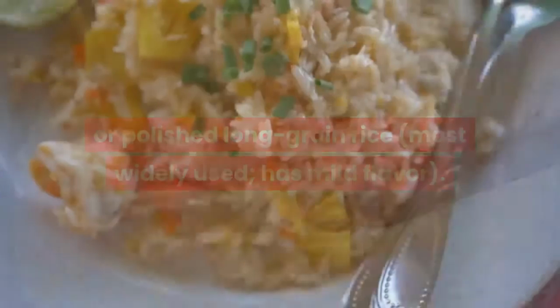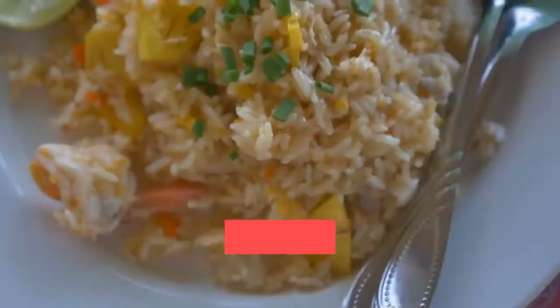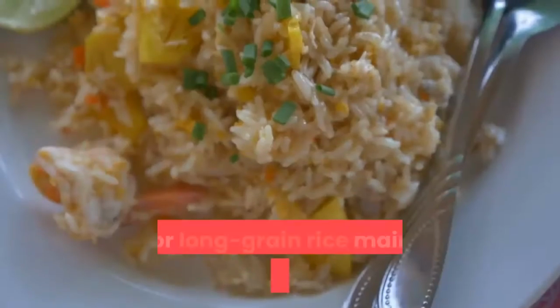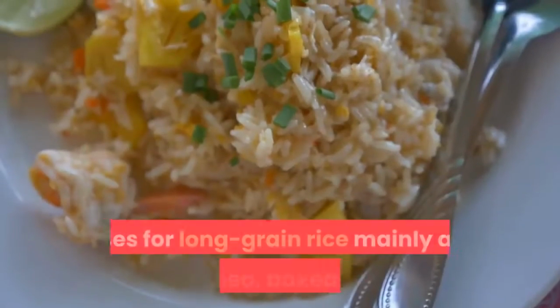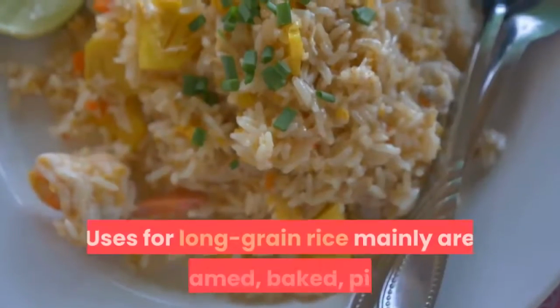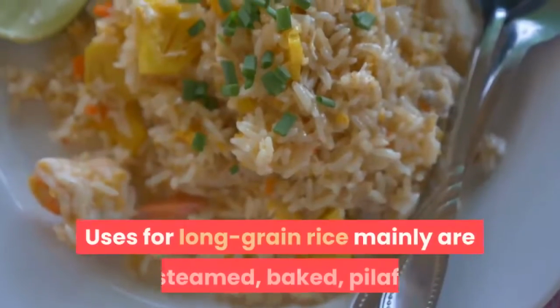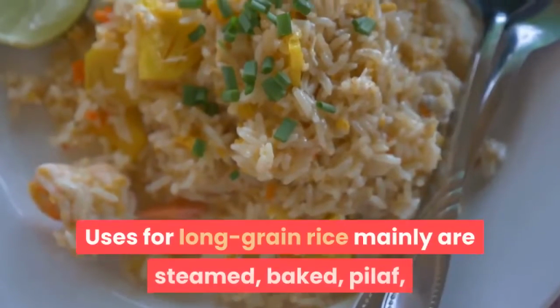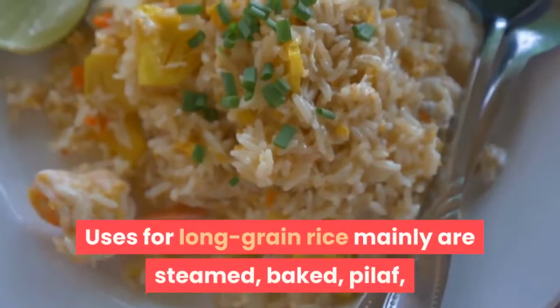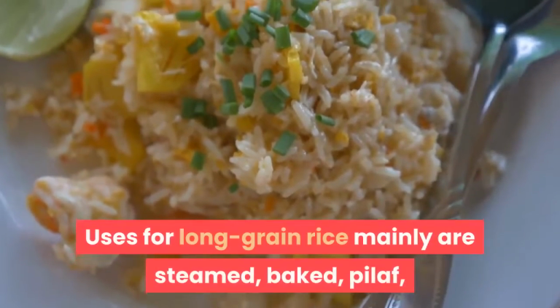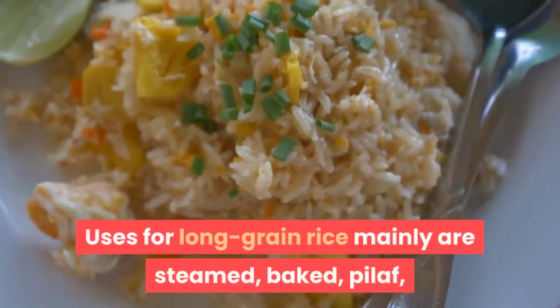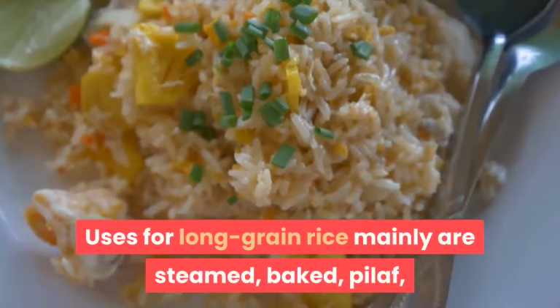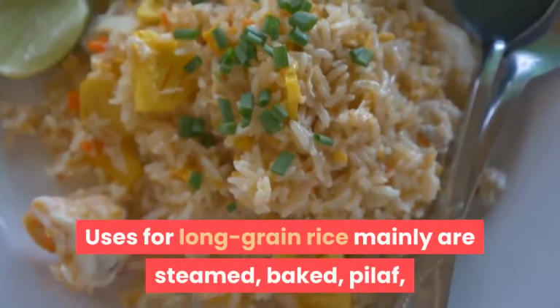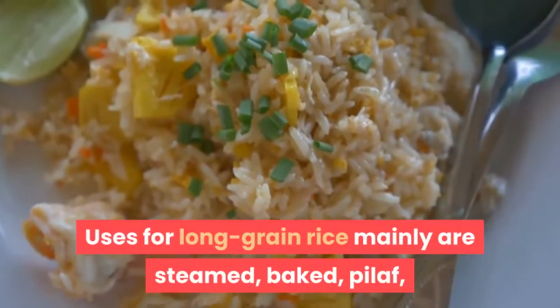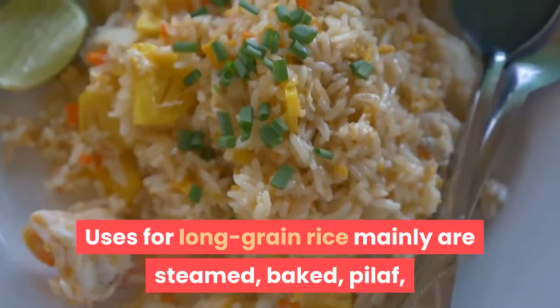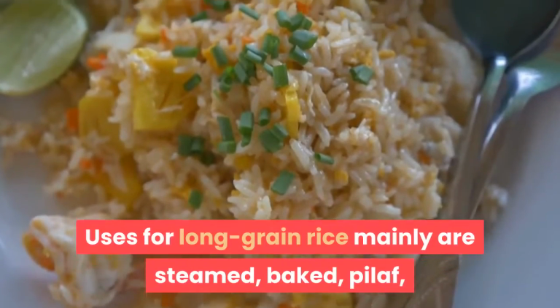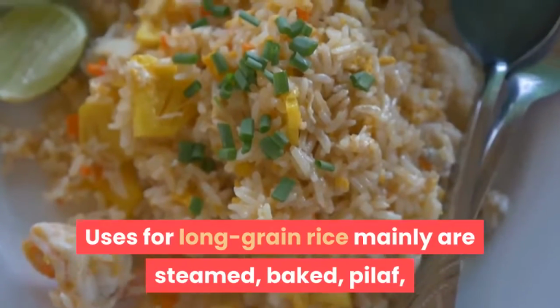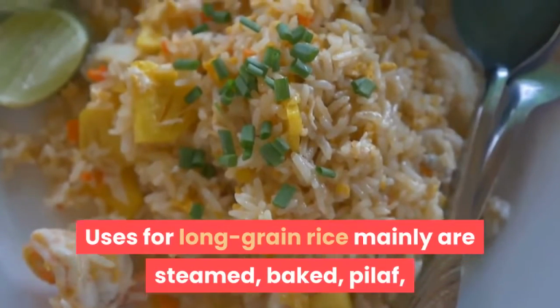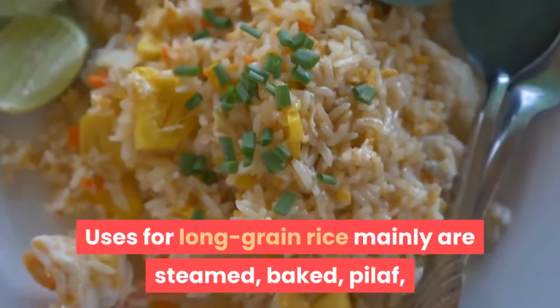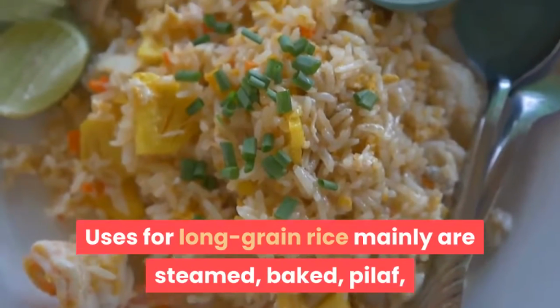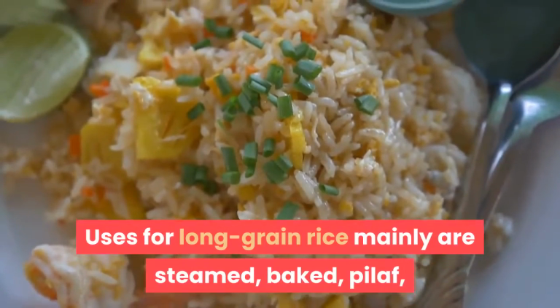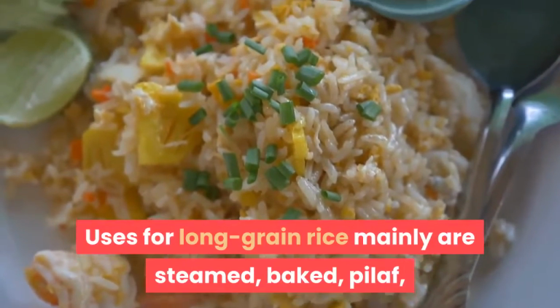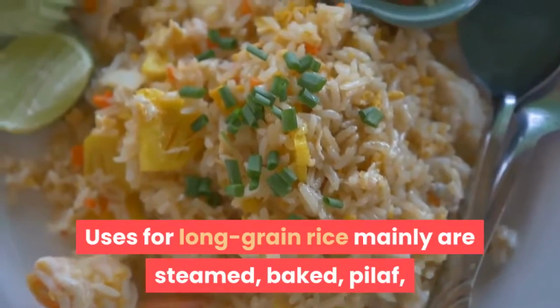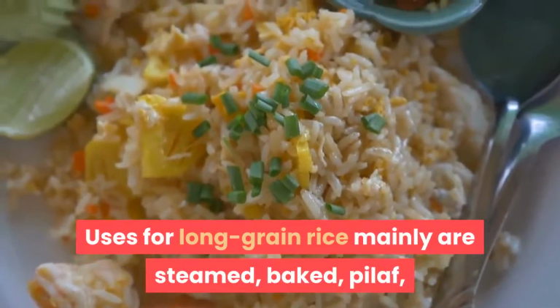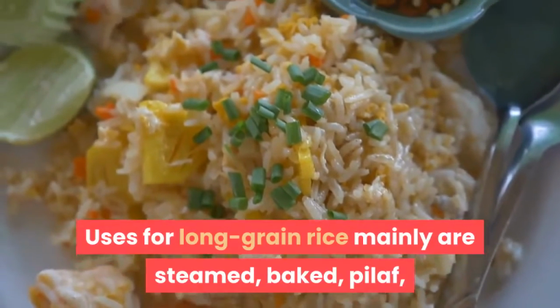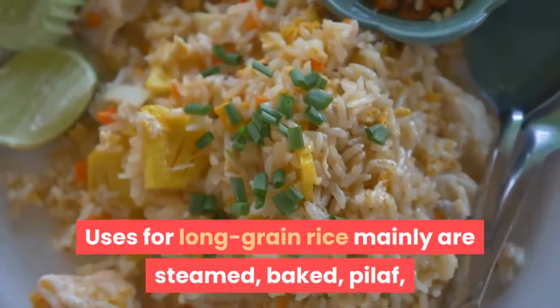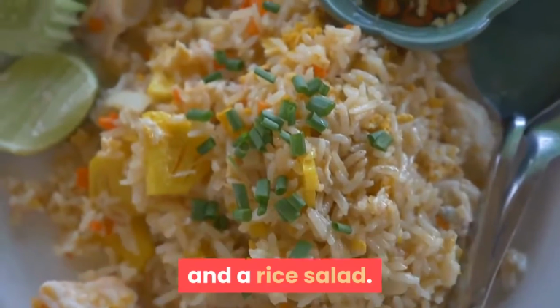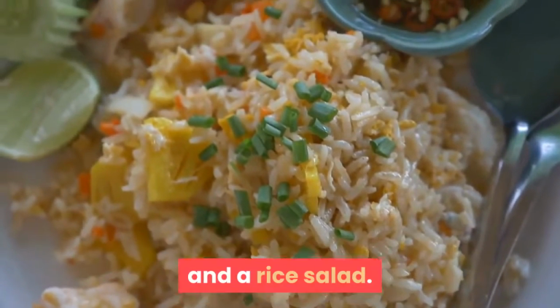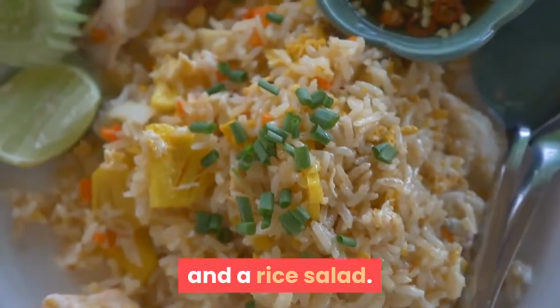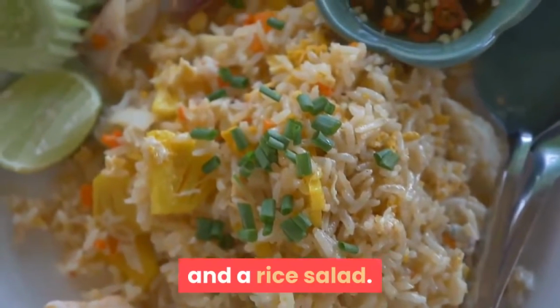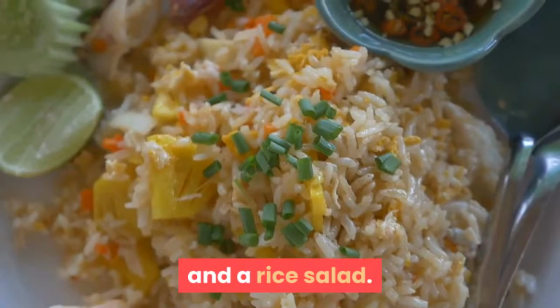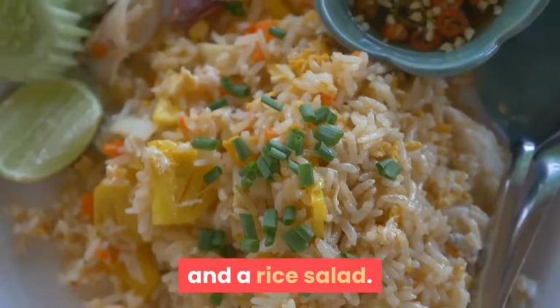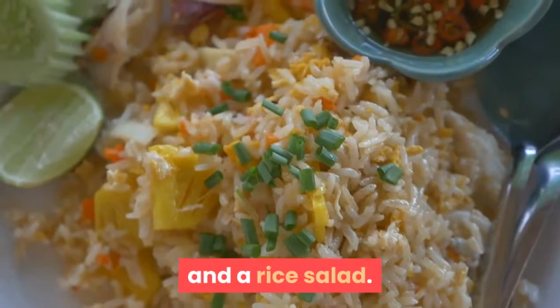Uses for long grain rice are mainly steamed, baked, pilaf, and rice salad.